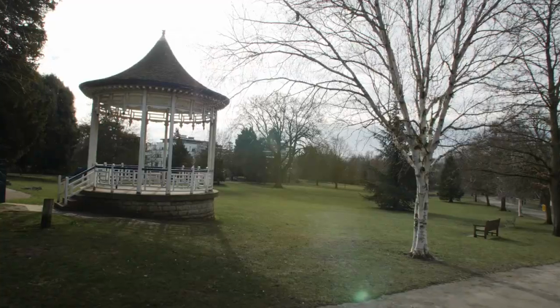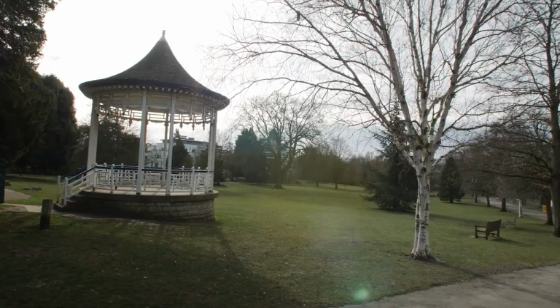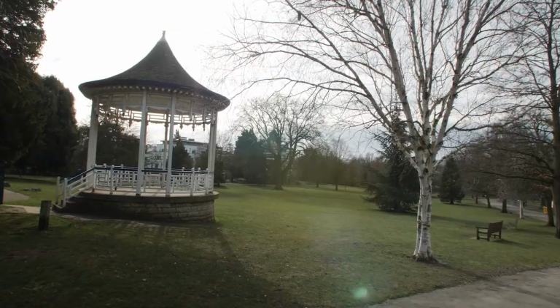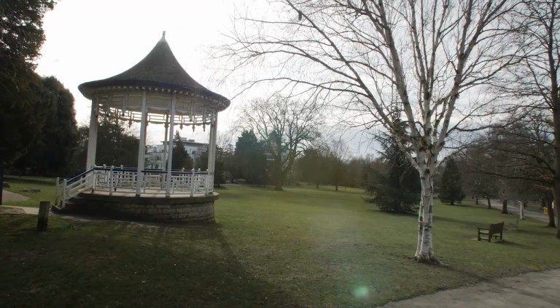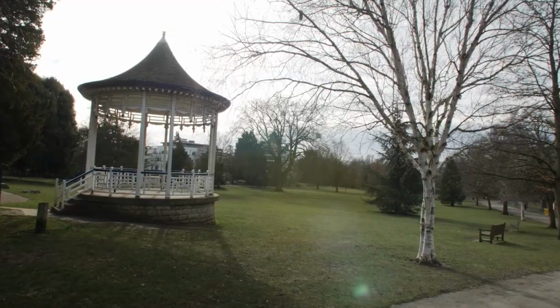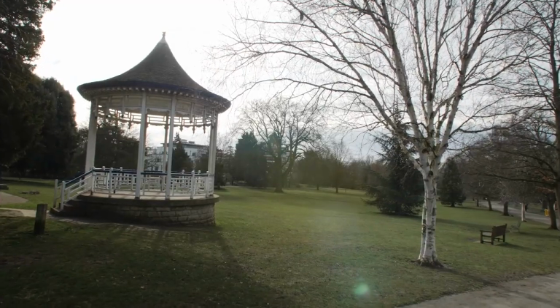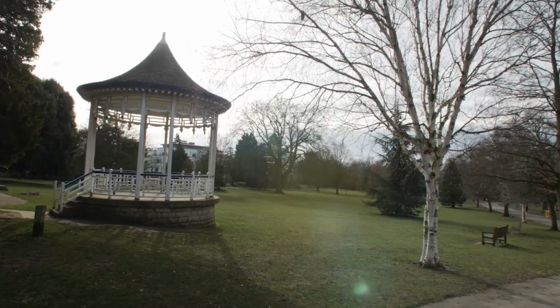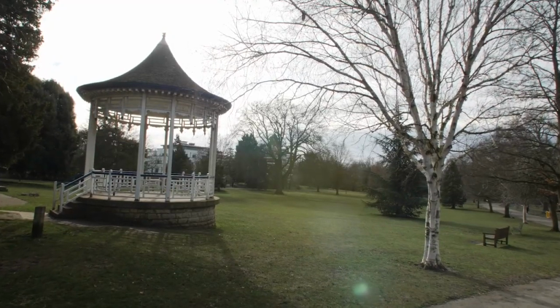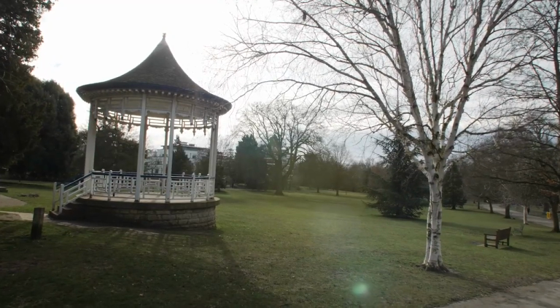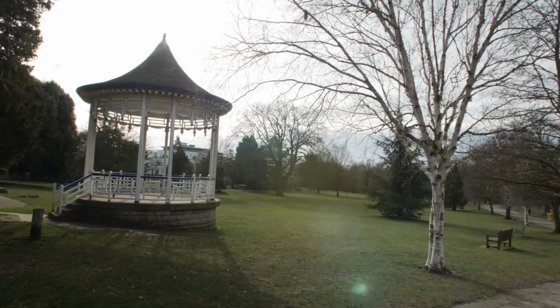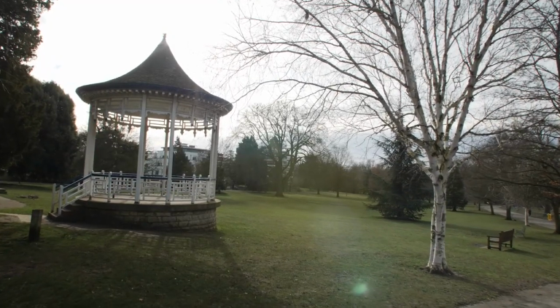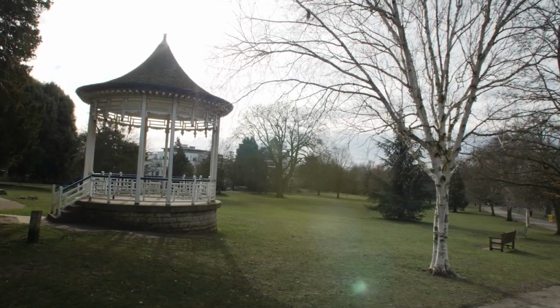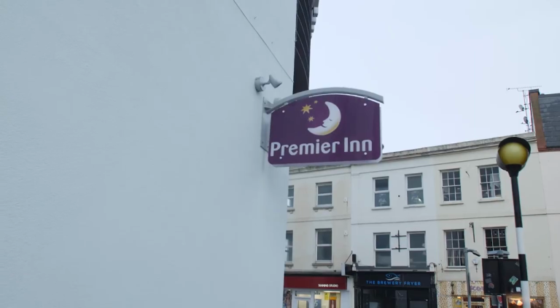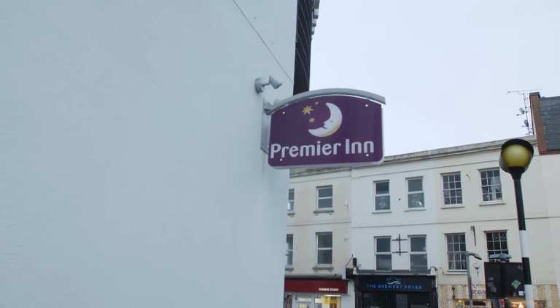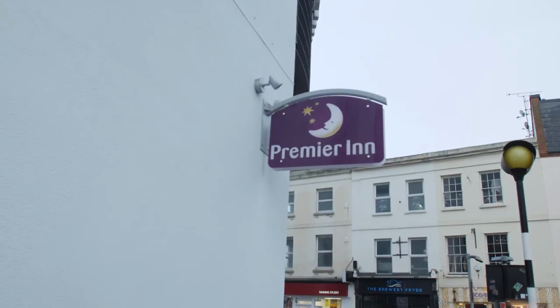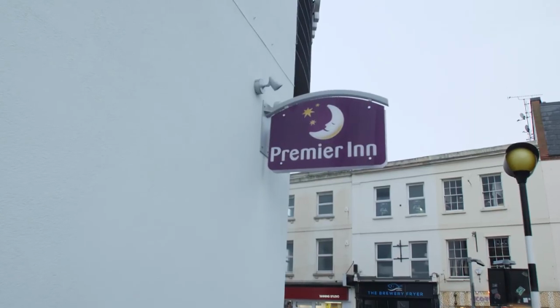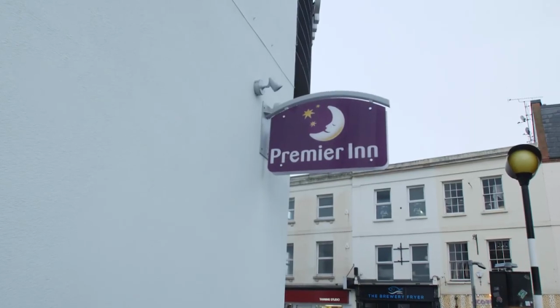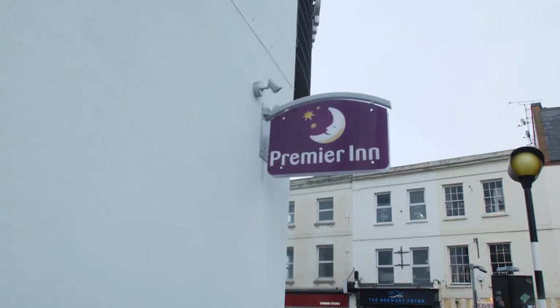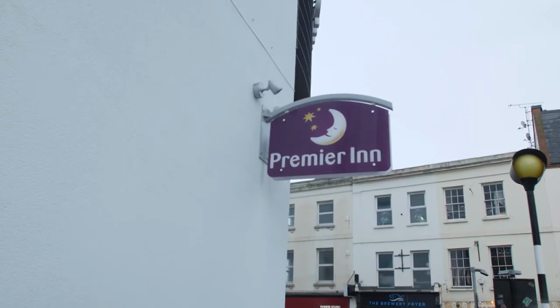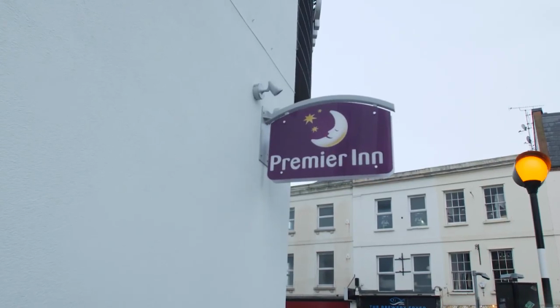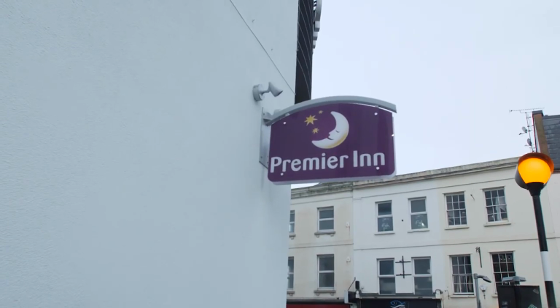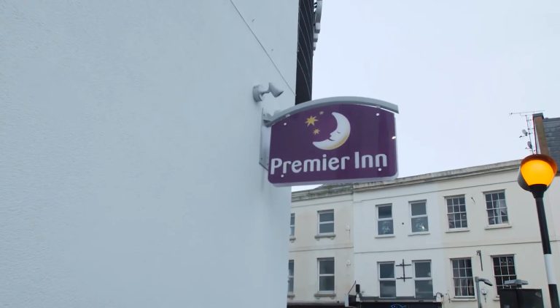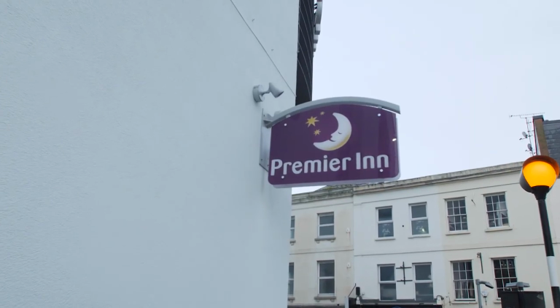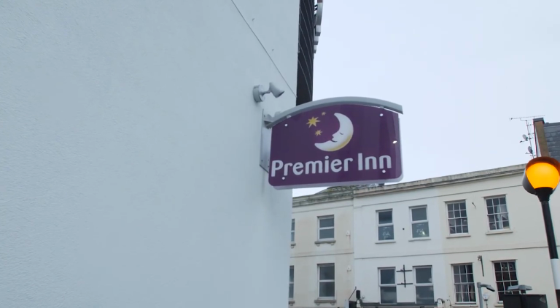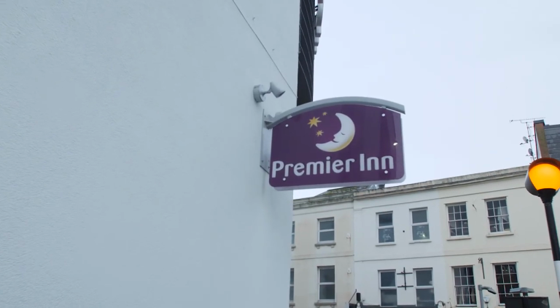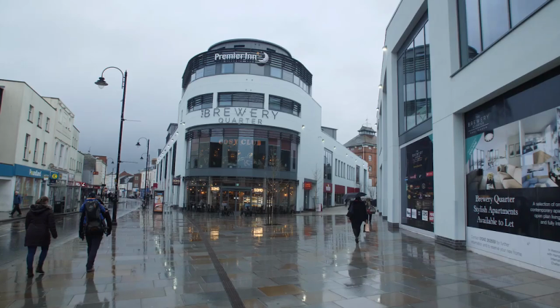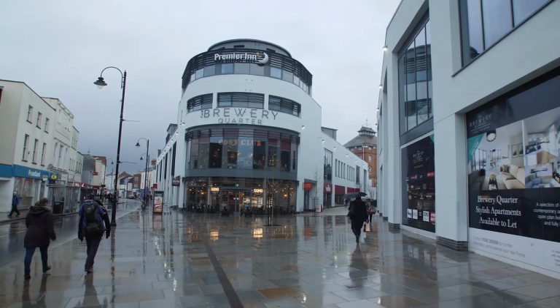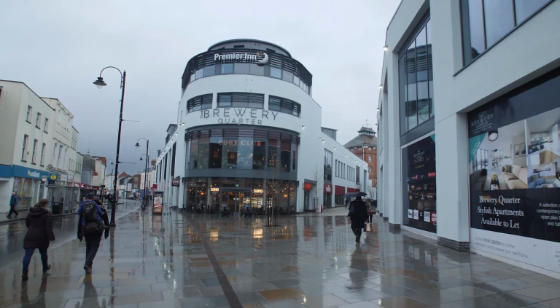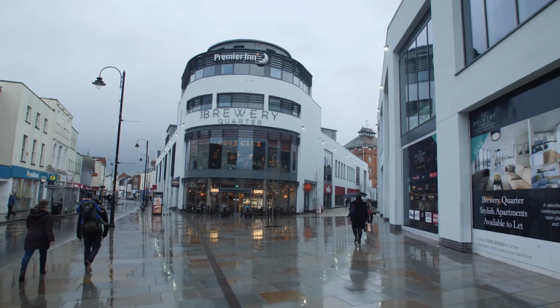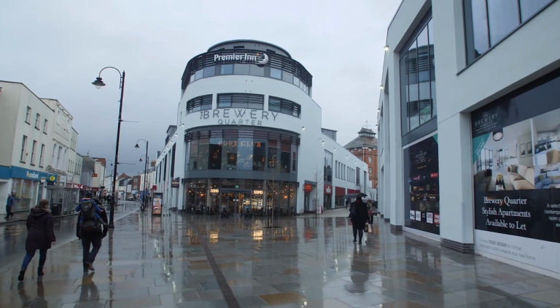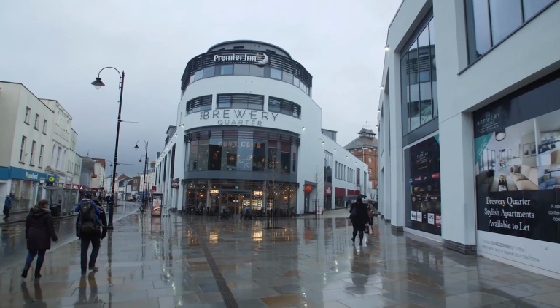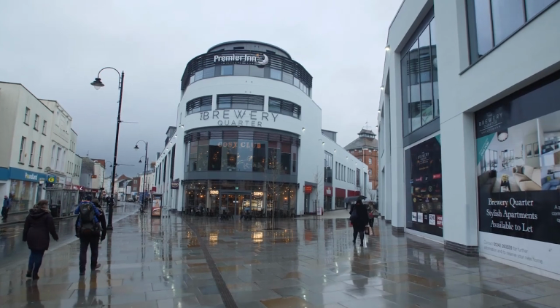Whatever you're into — festivals, sightseeing, award-winning restaurants, vibrant nightlife, or live theatre — we've got you covered here in Cheltenham.